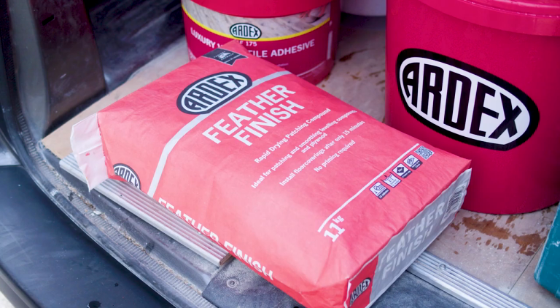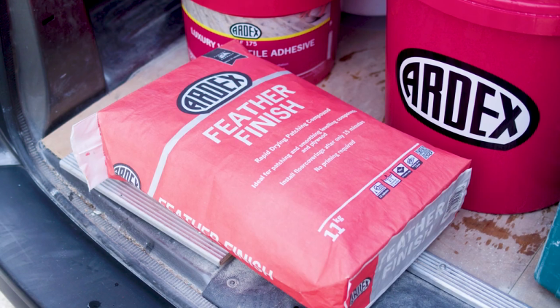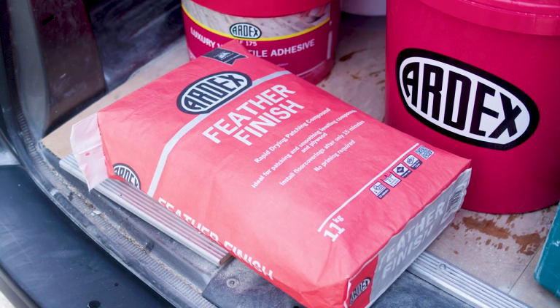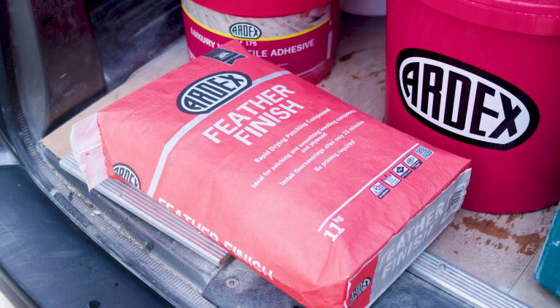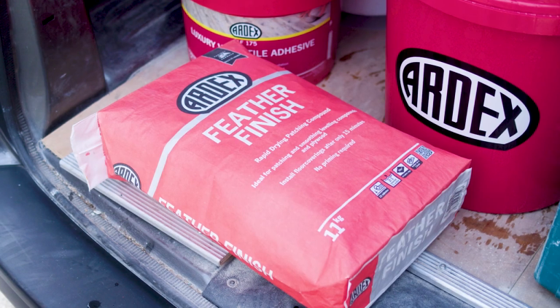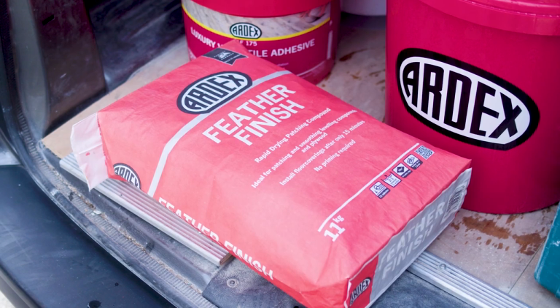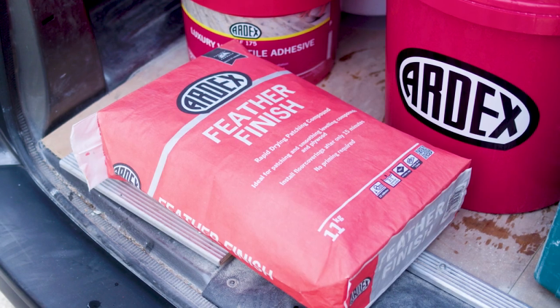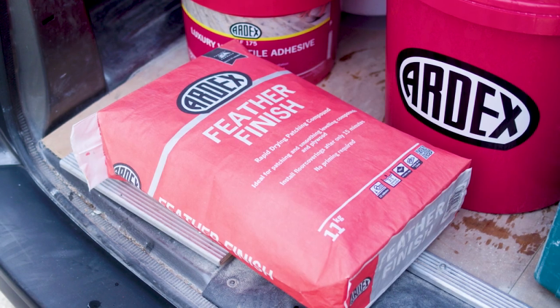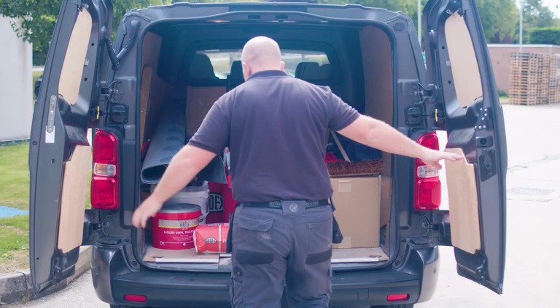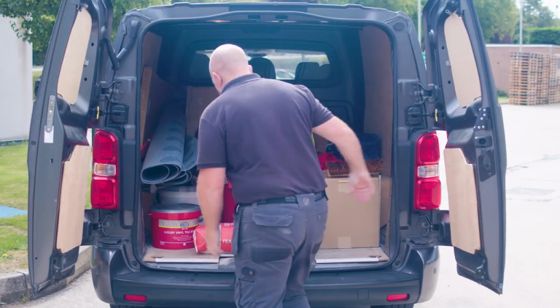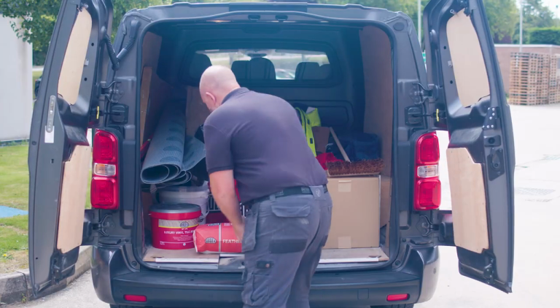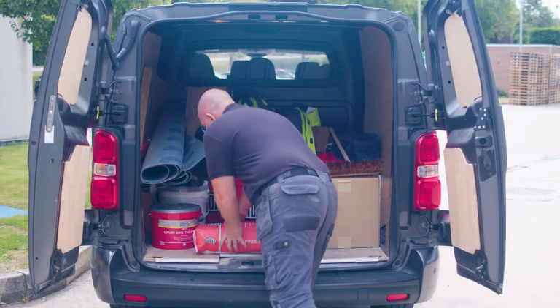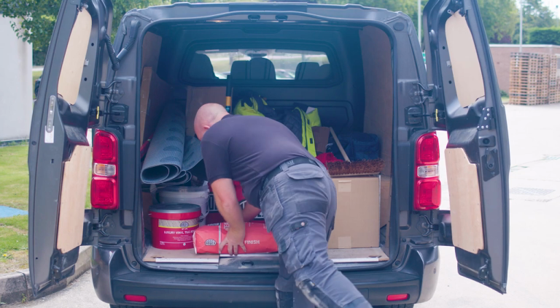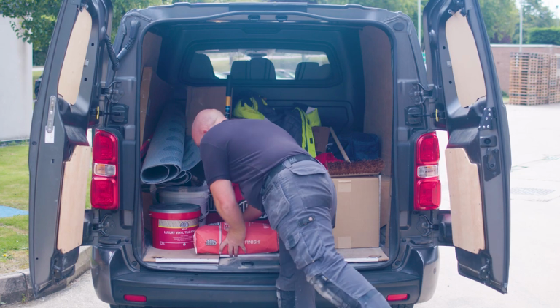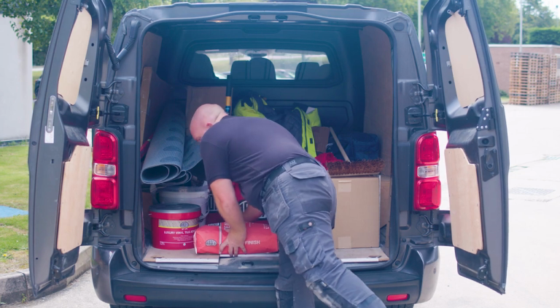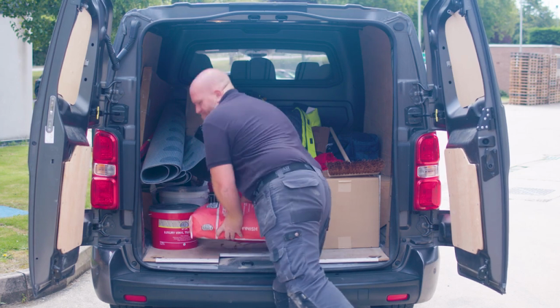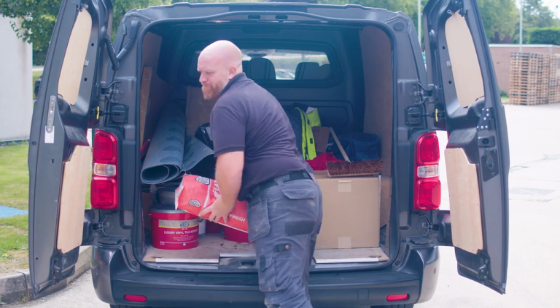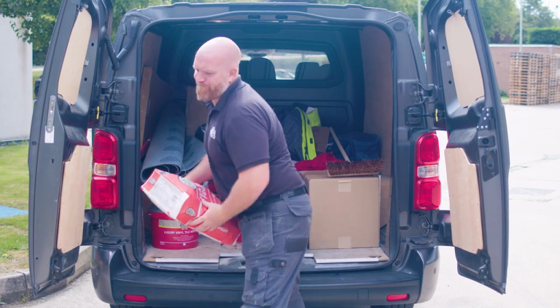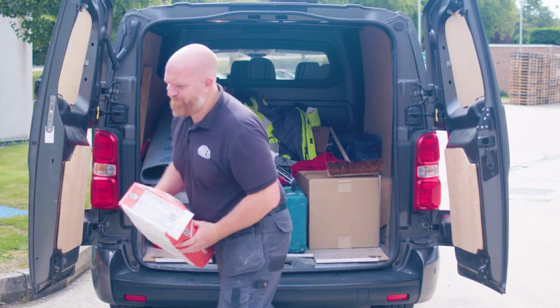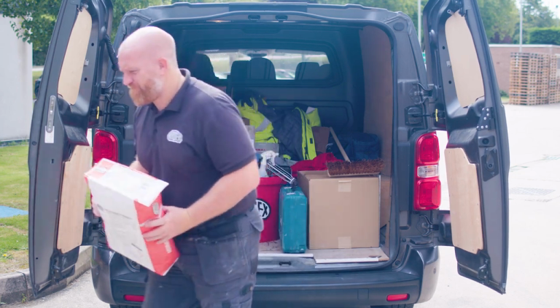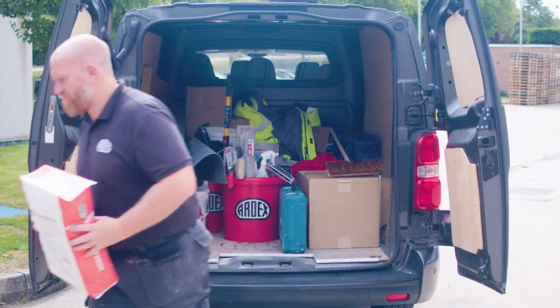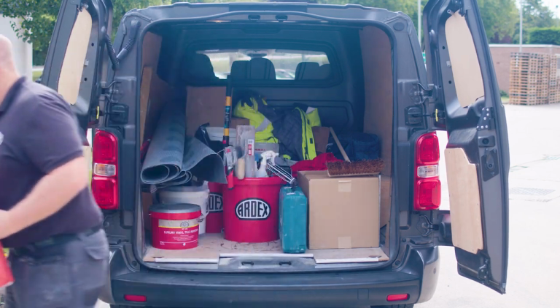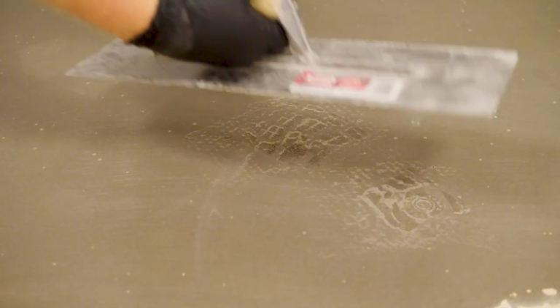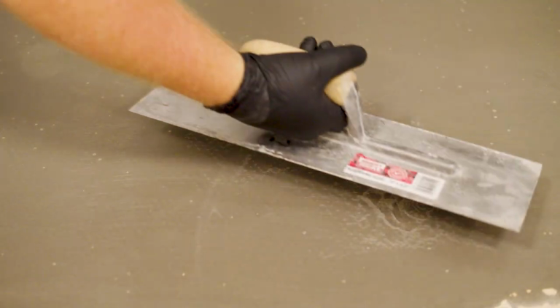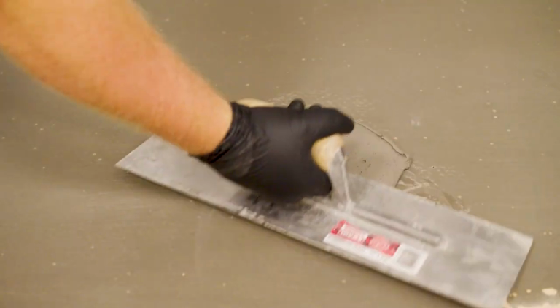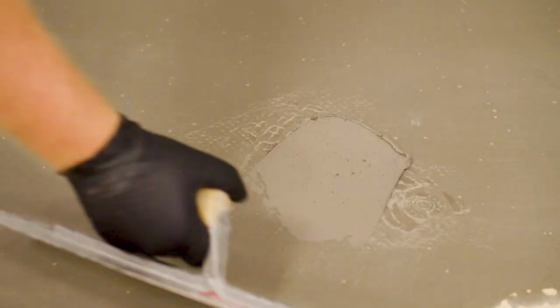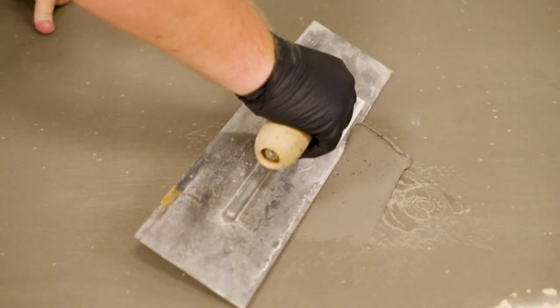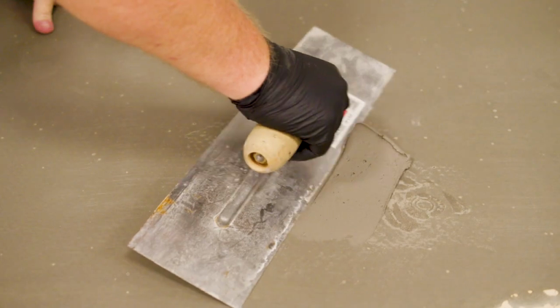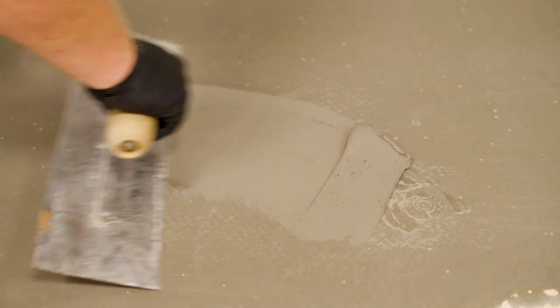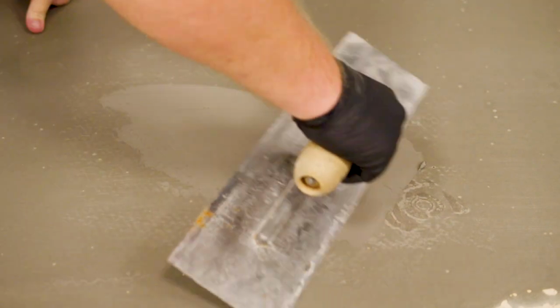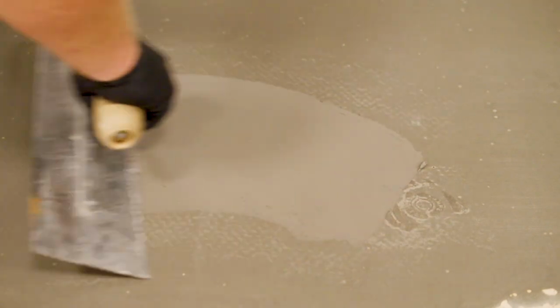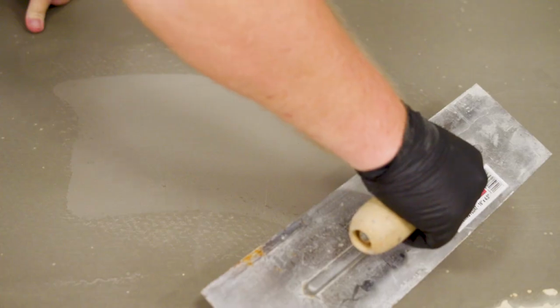If the worst does happen, grab a bag of Ardex Feather Finish or A45 from the back of the van and you'll be back on track in no time at all.